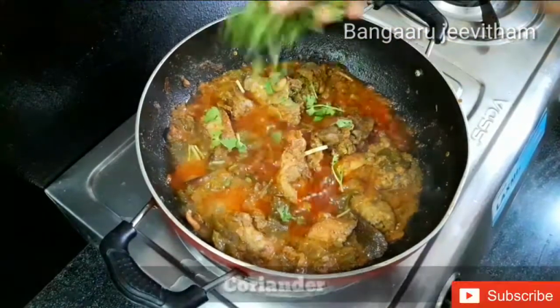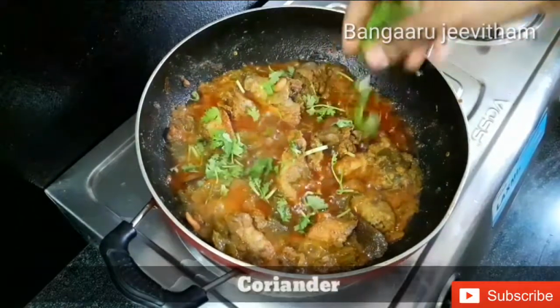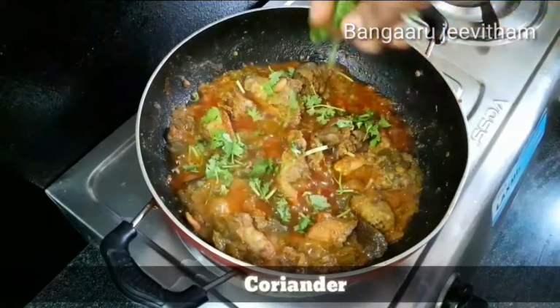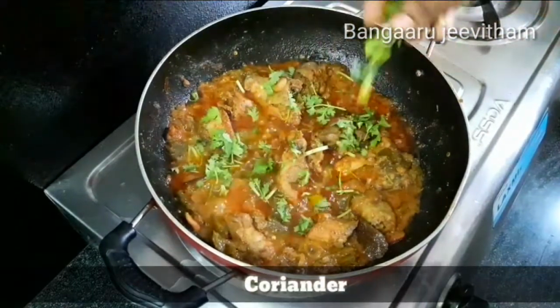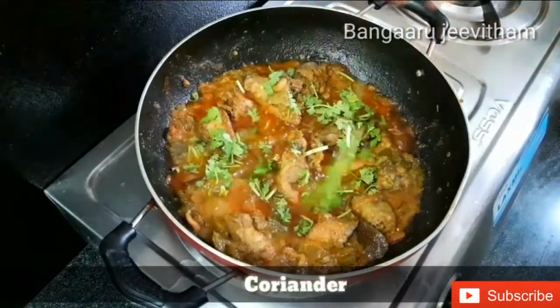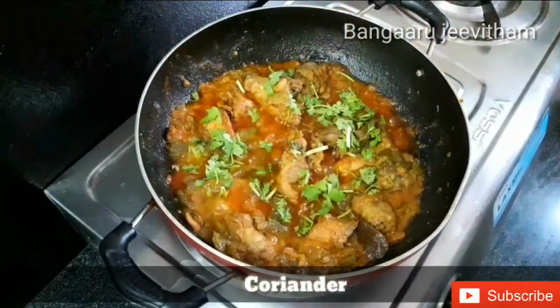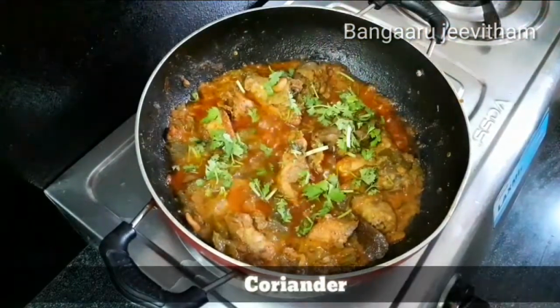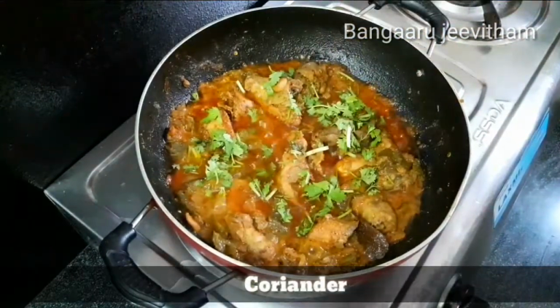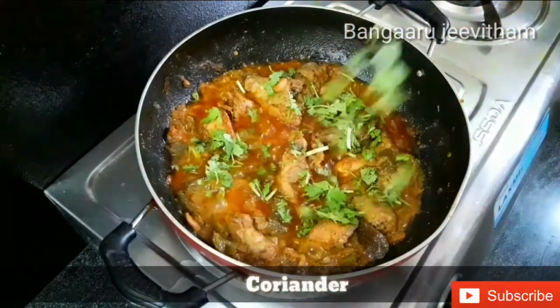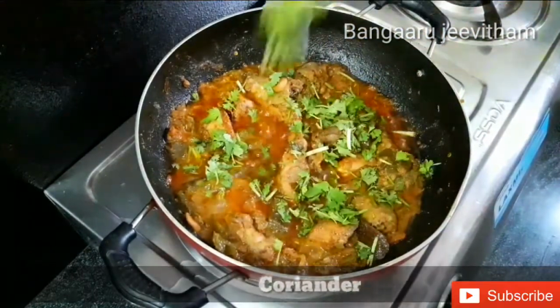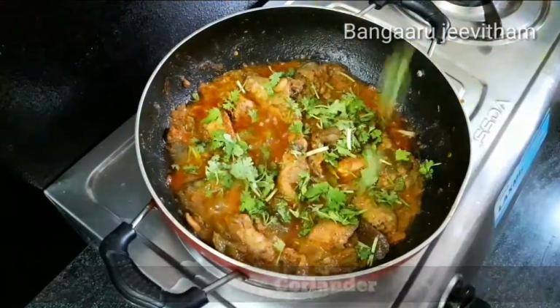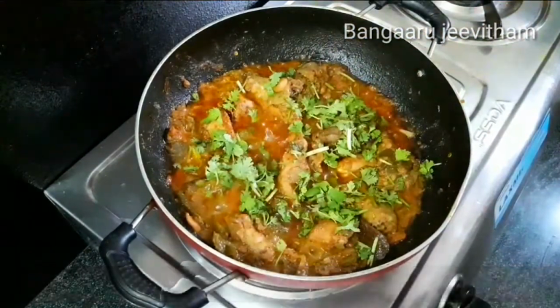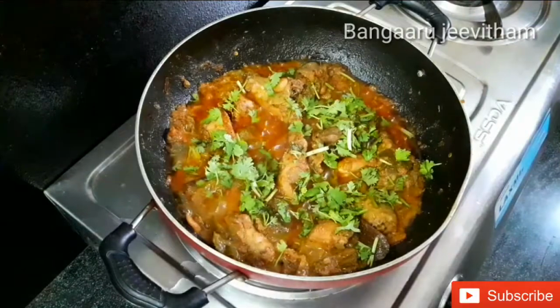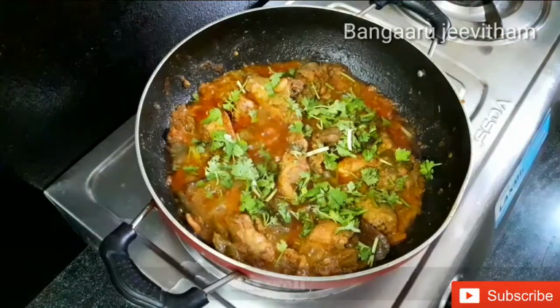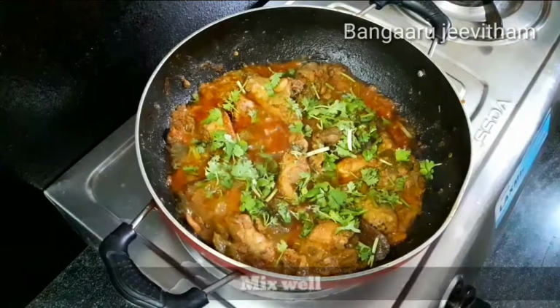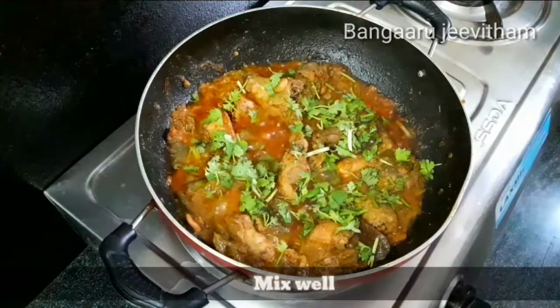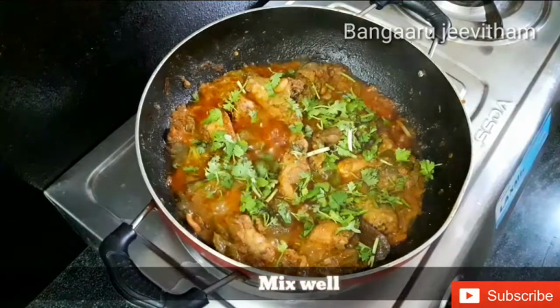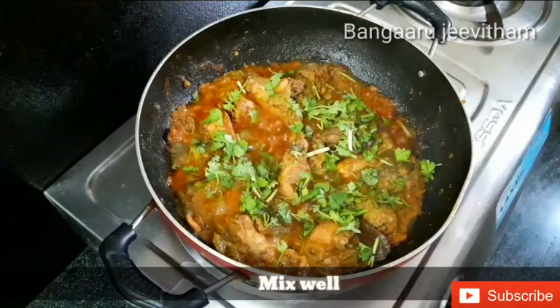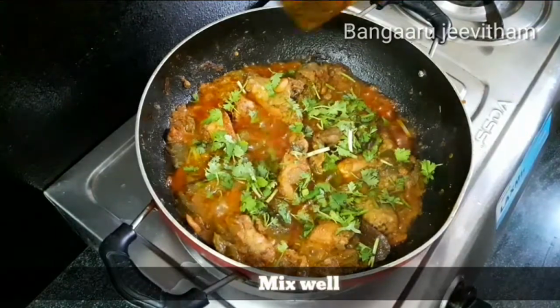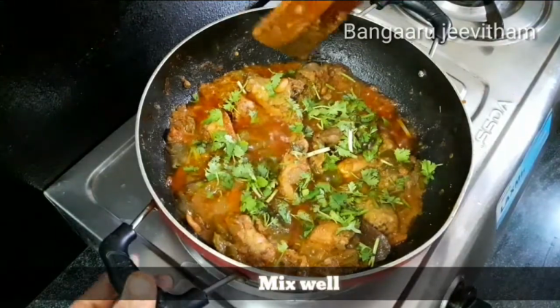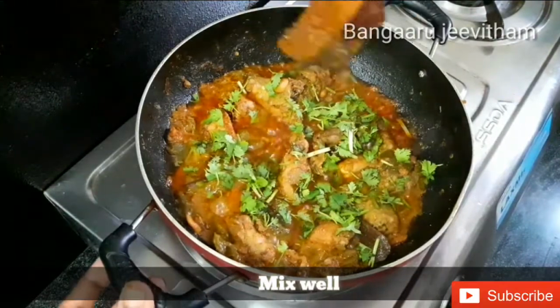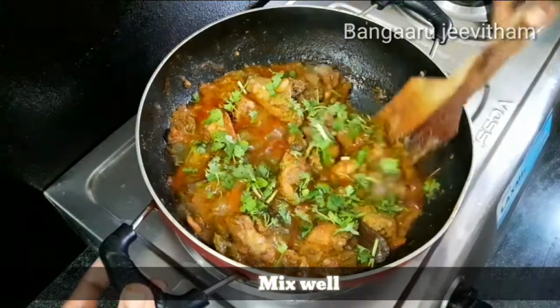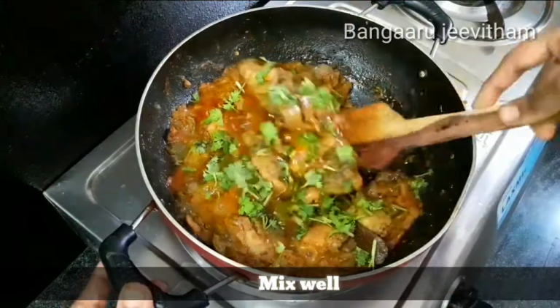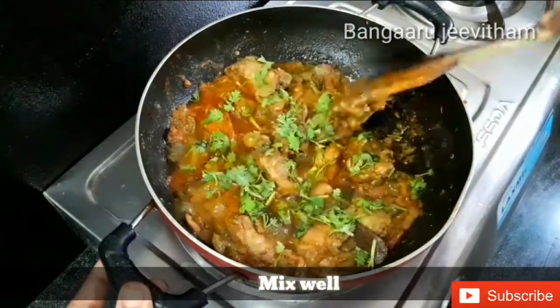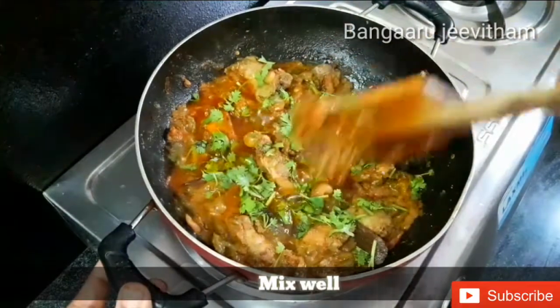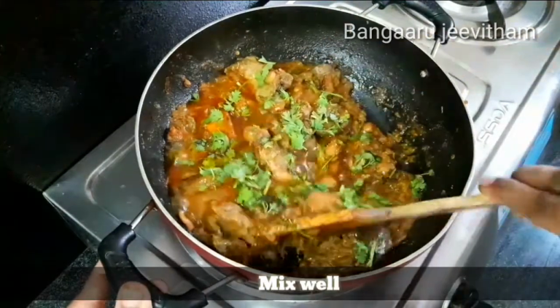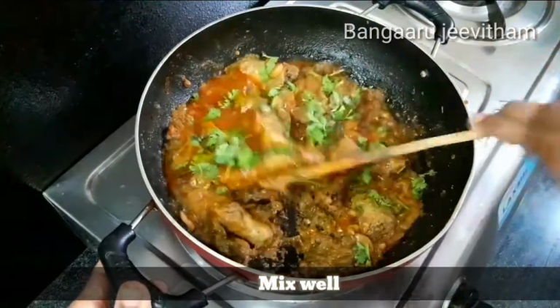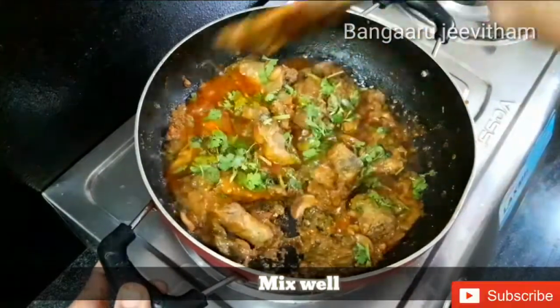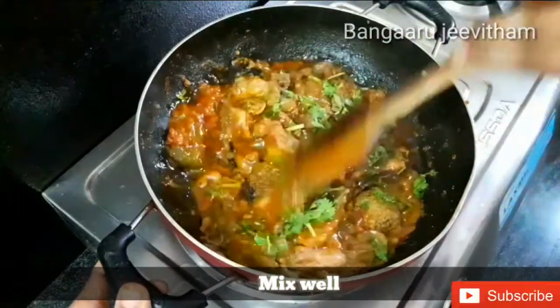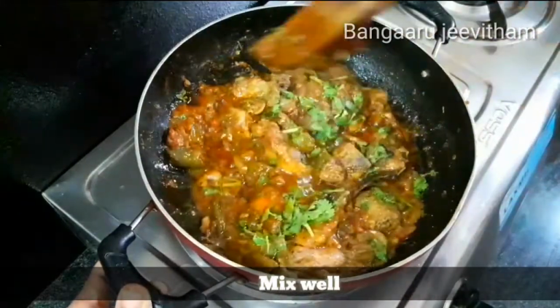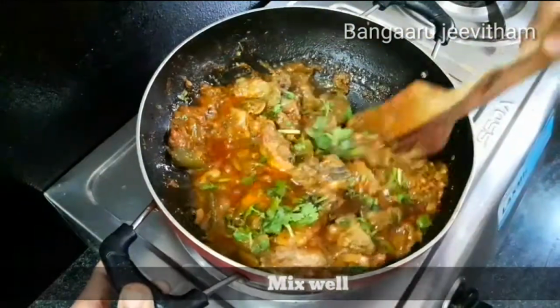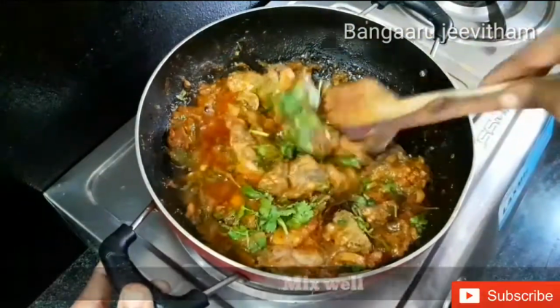Chop a little fresh garnish over the top. The chicken capsicum masala is ready to serve.